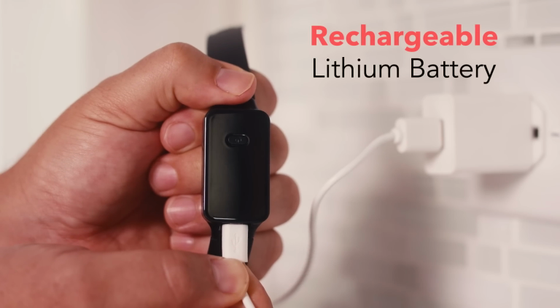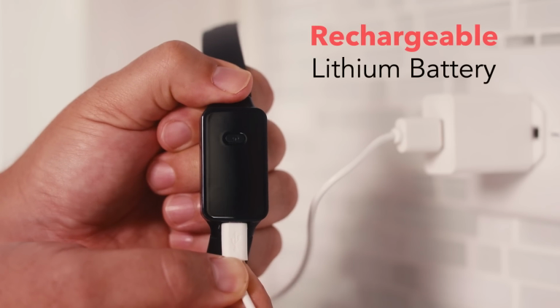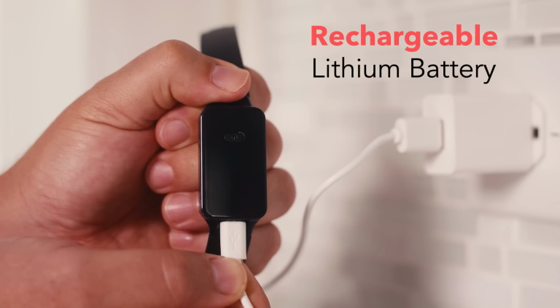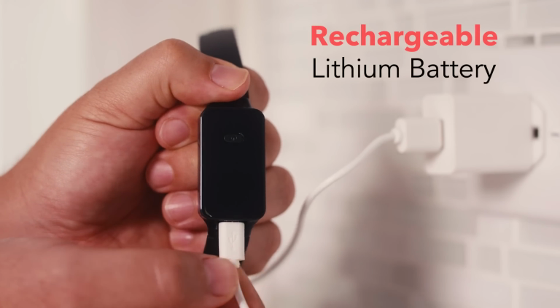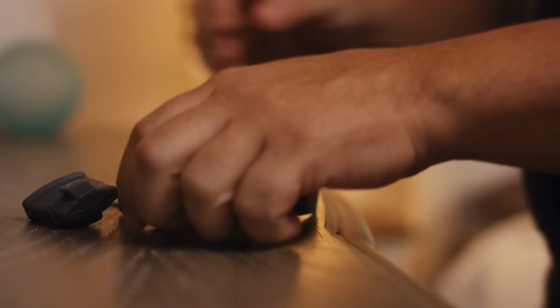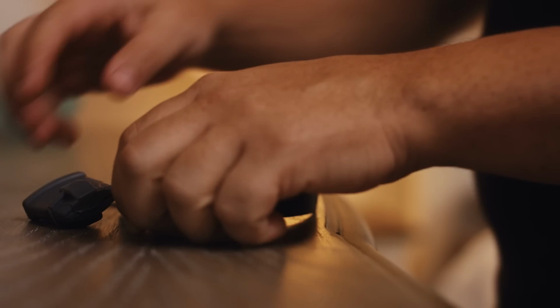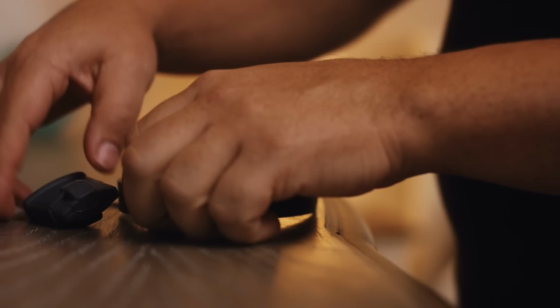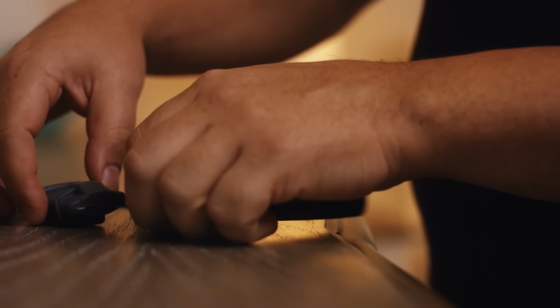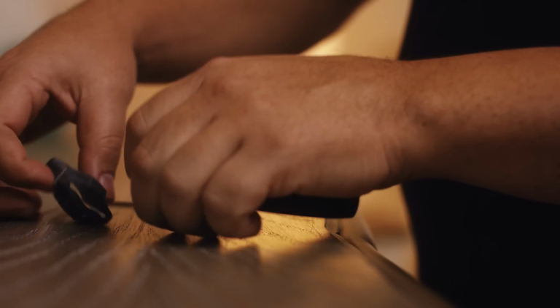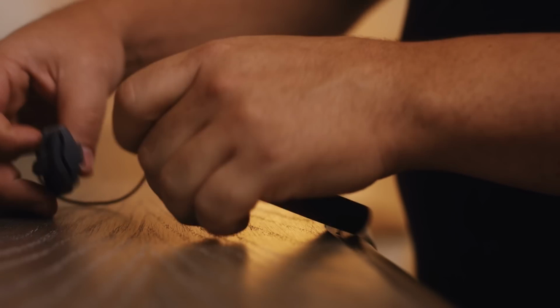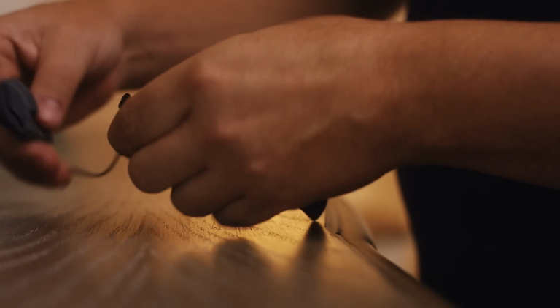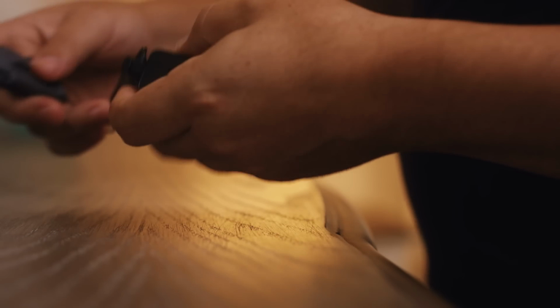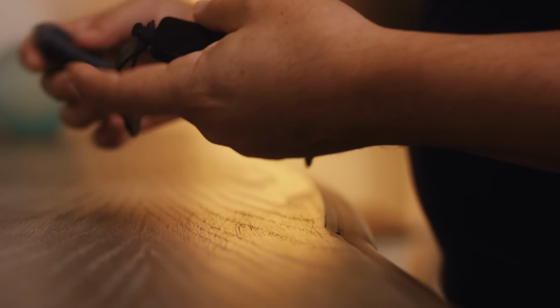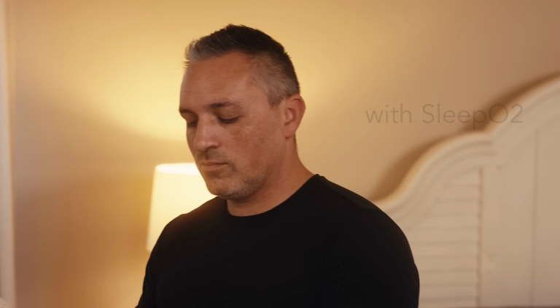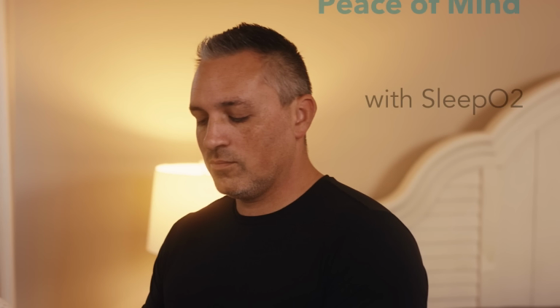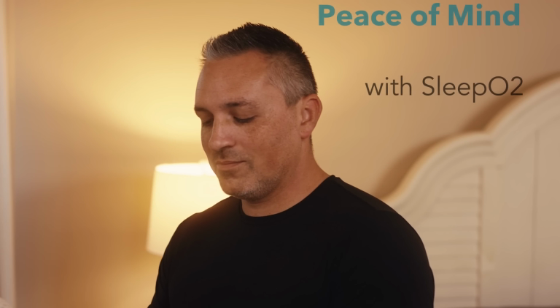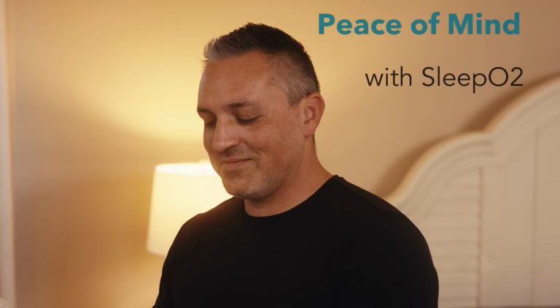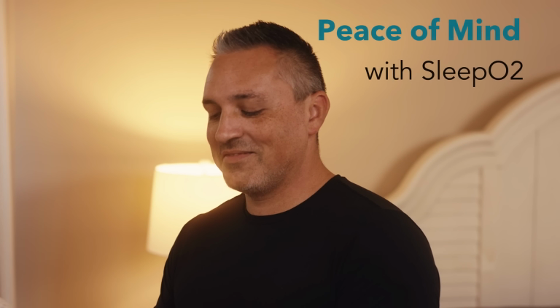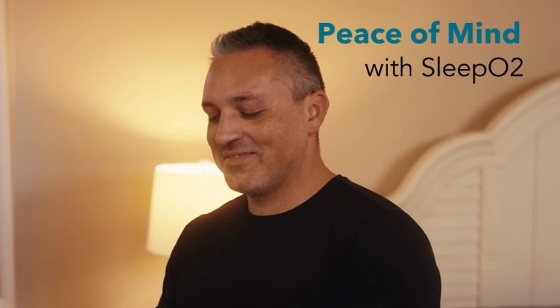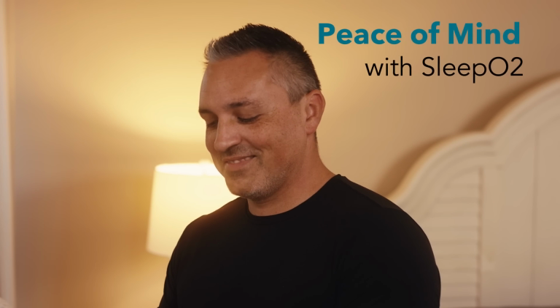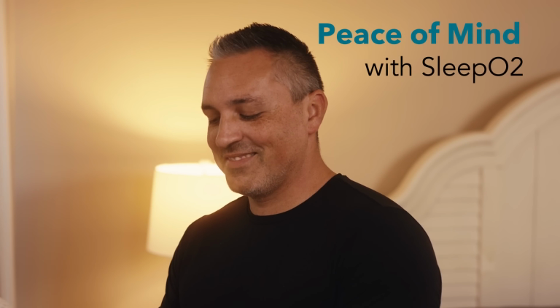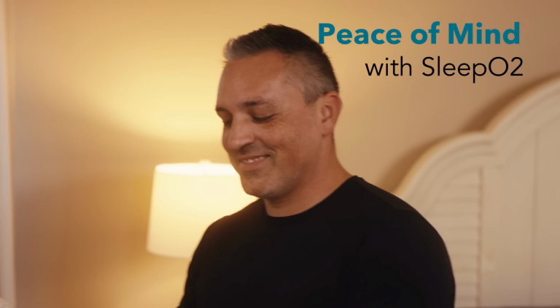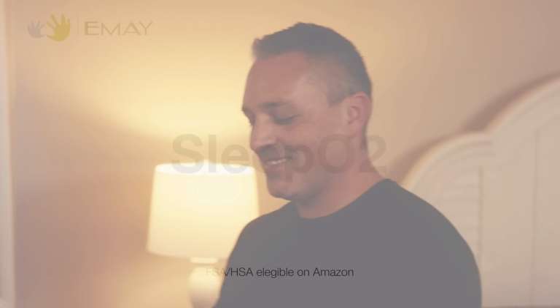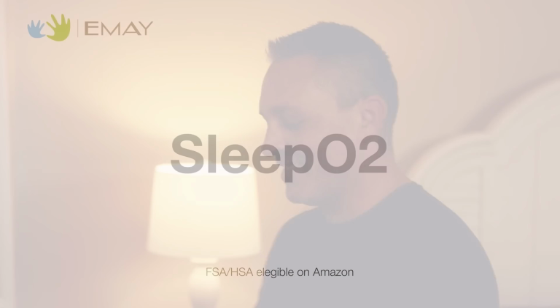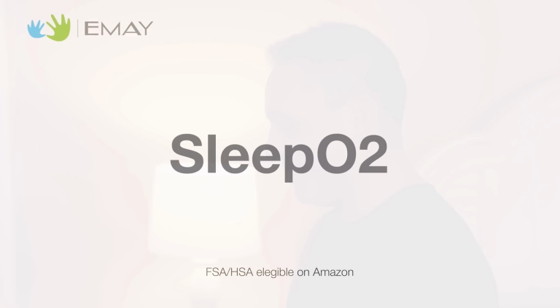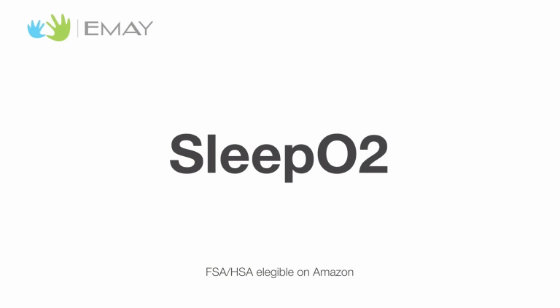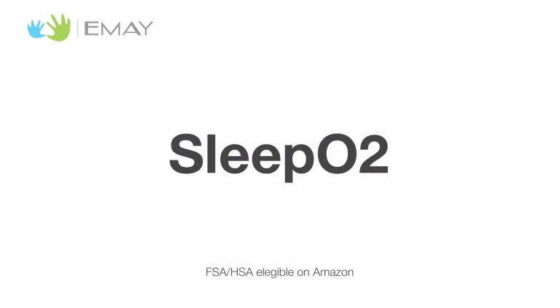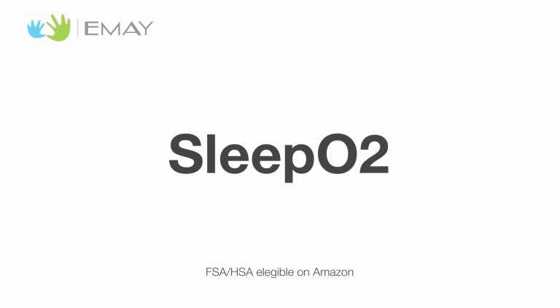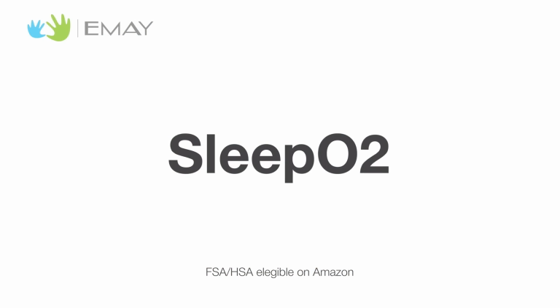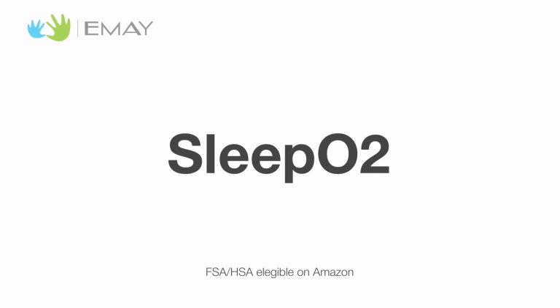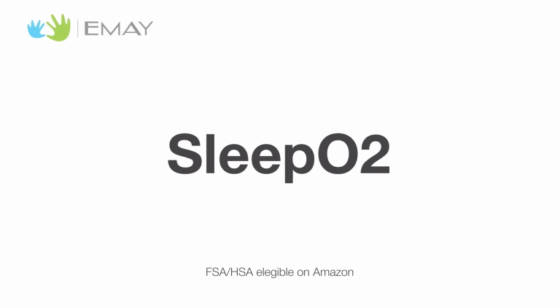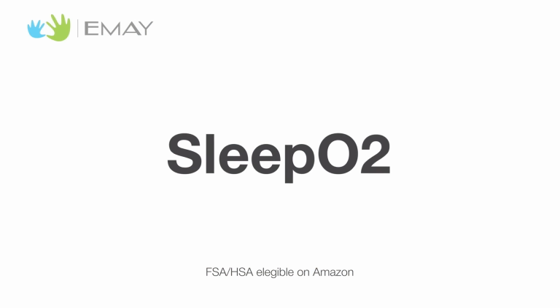SleepO2 — the ideal sleep oxygen monitoring system made just for you.